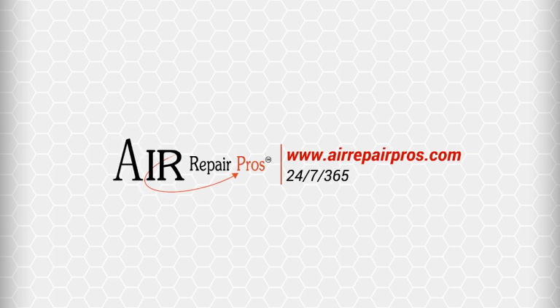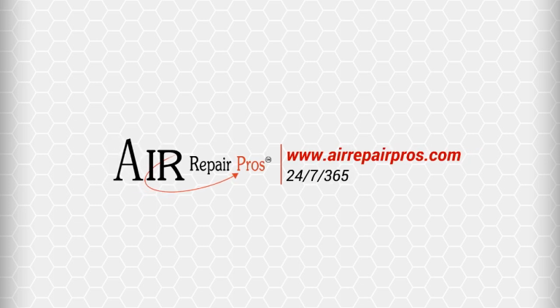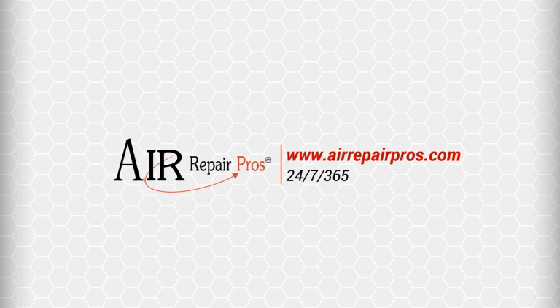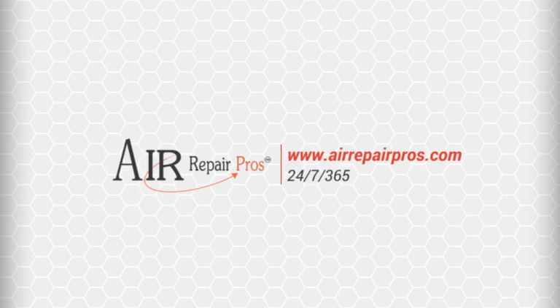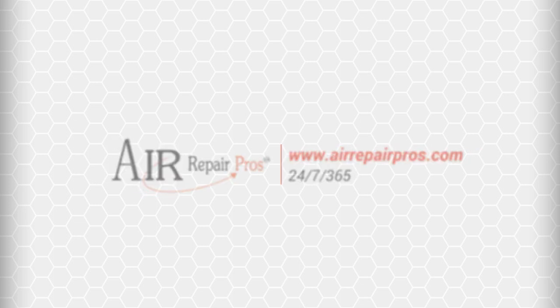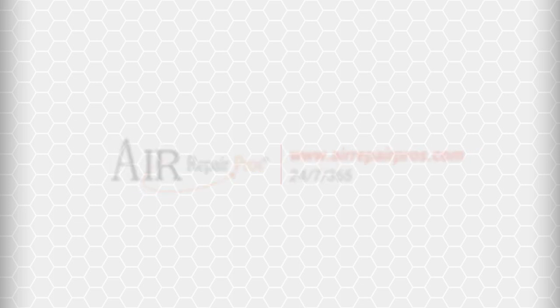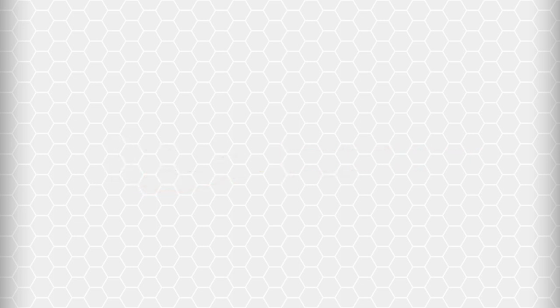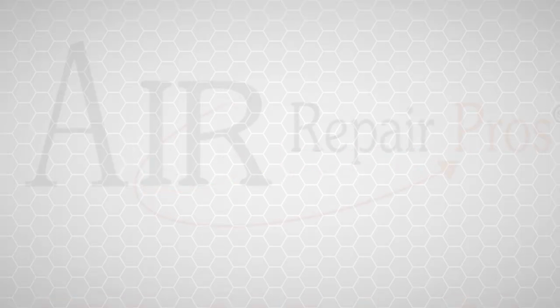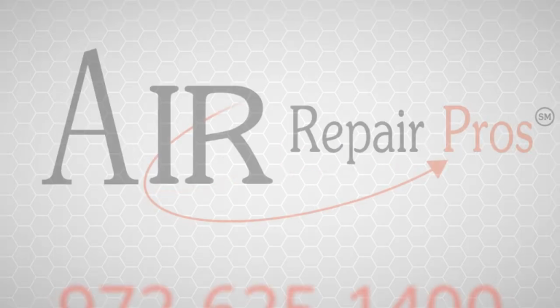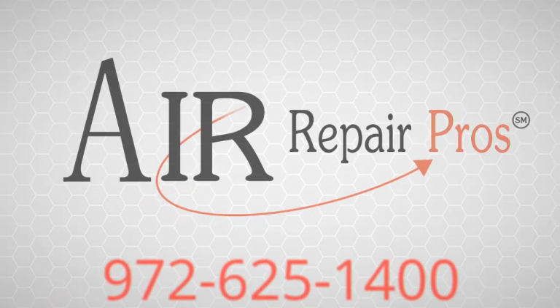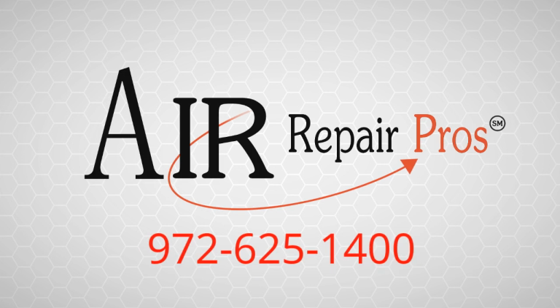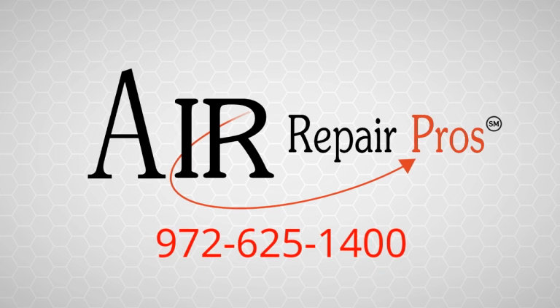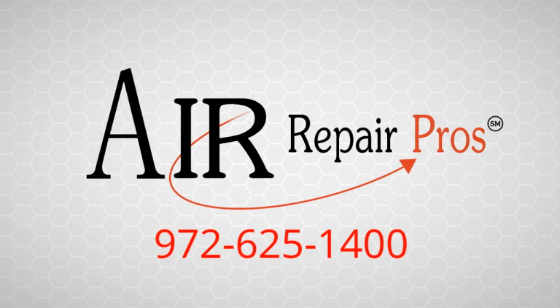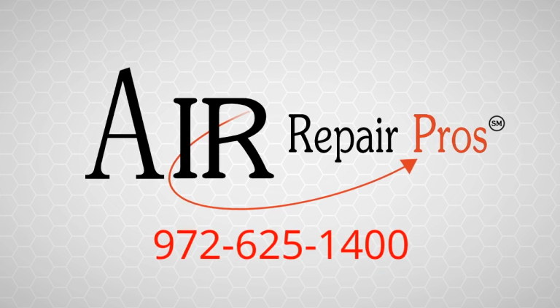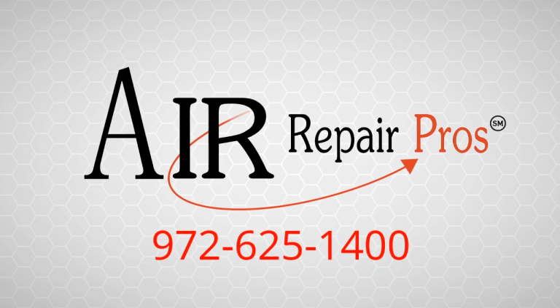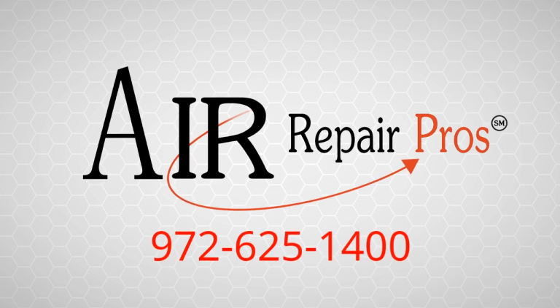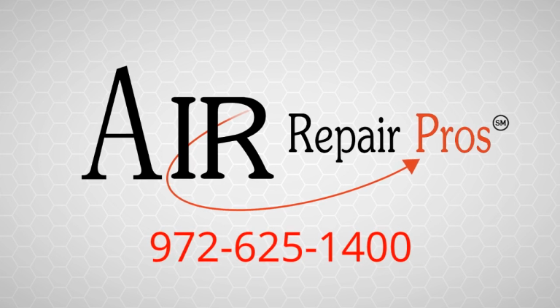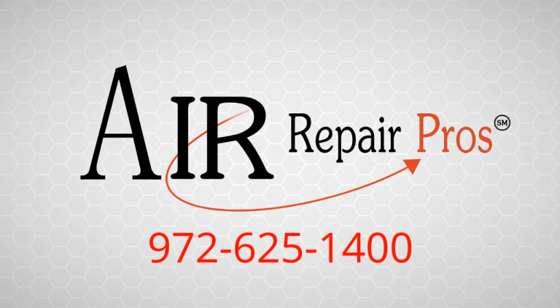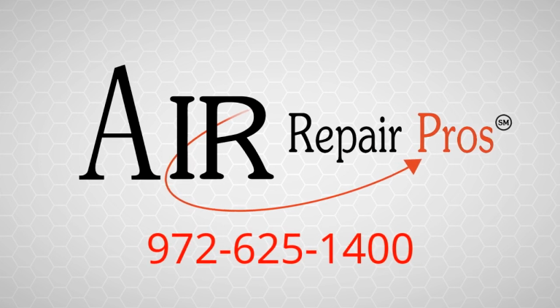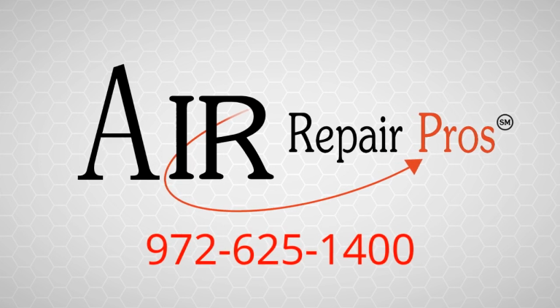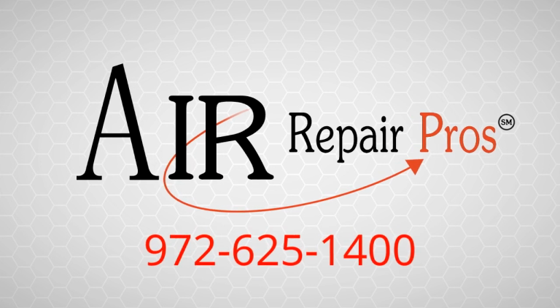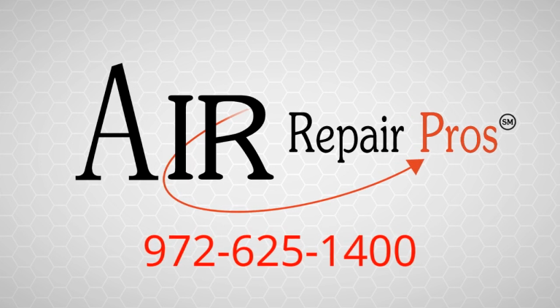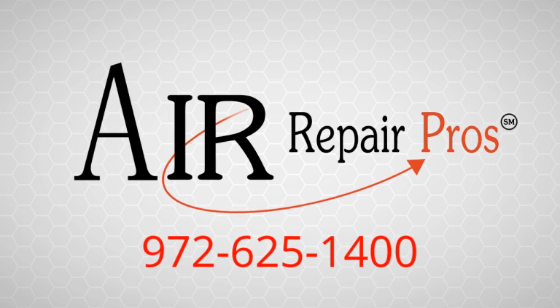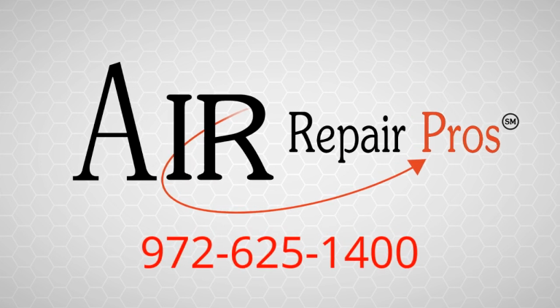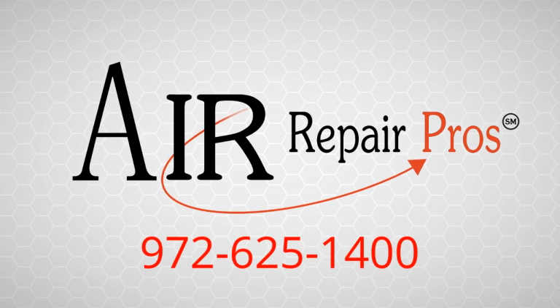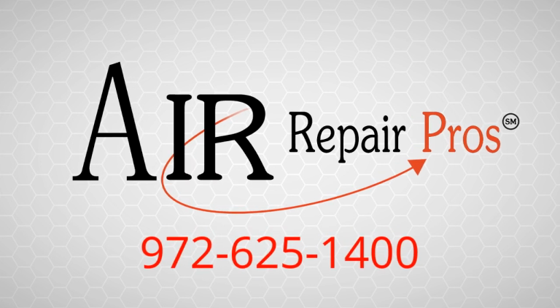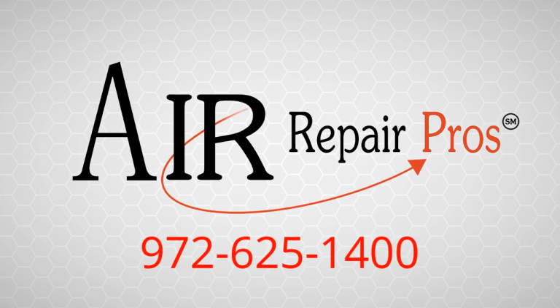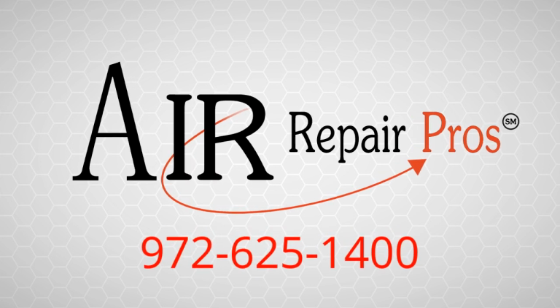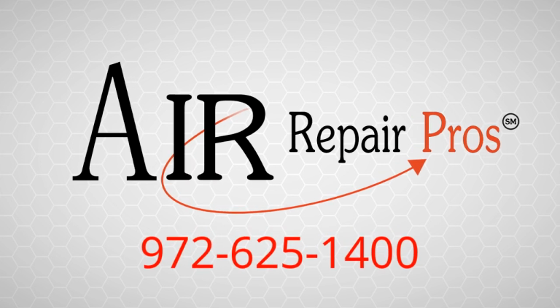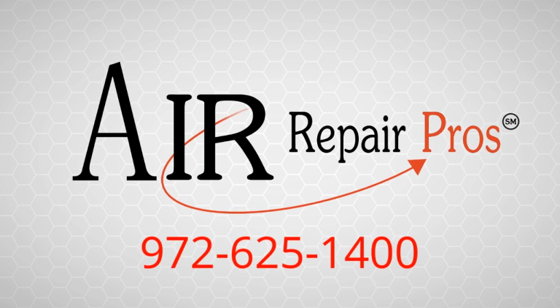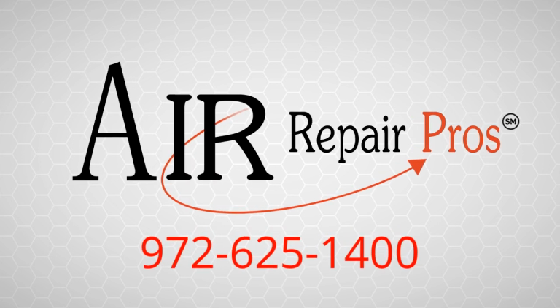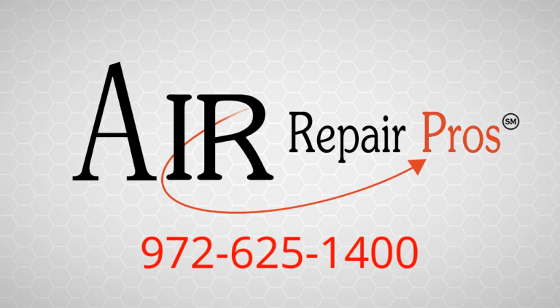So pick up your cell phone right now and call the pros, the Air Repair Pros. You'll be really glad that you did. I promise.